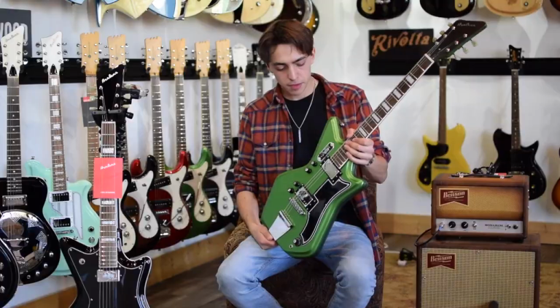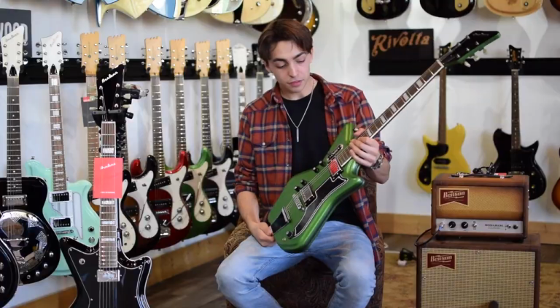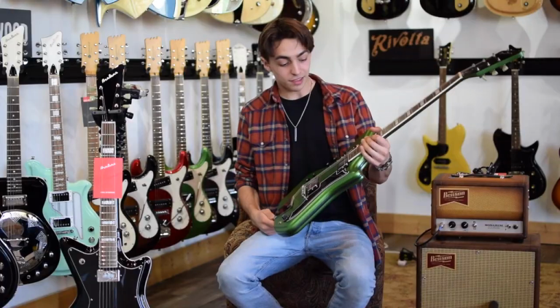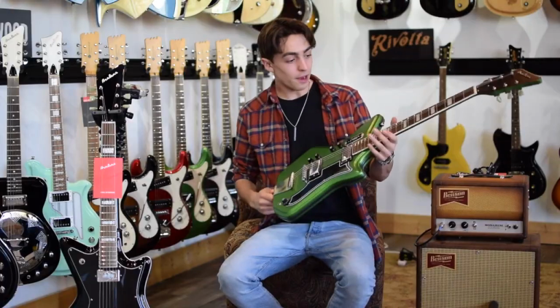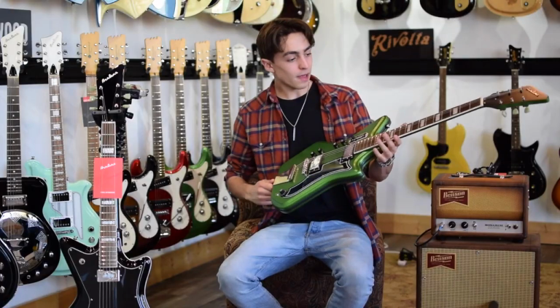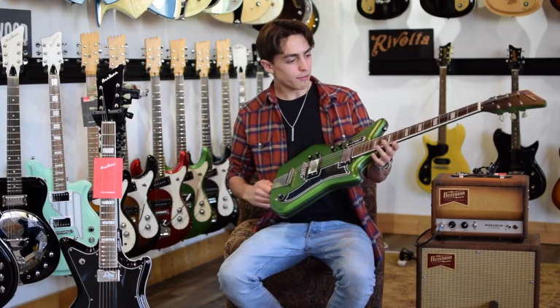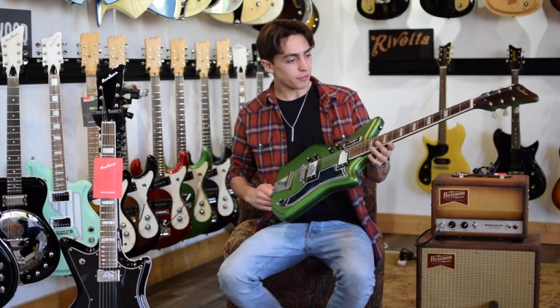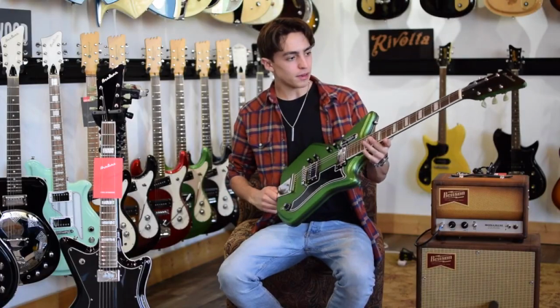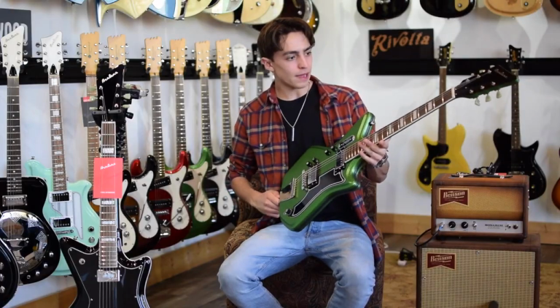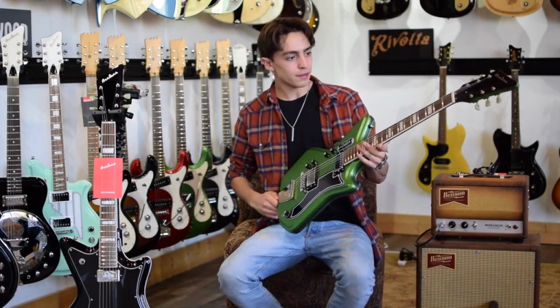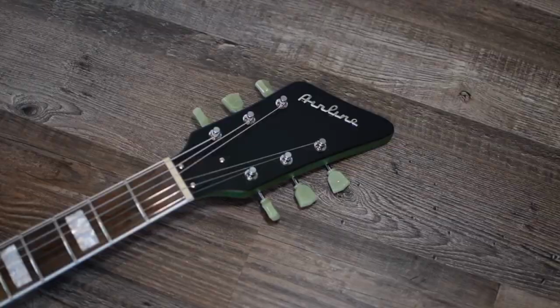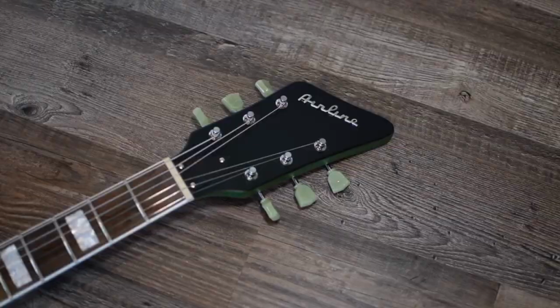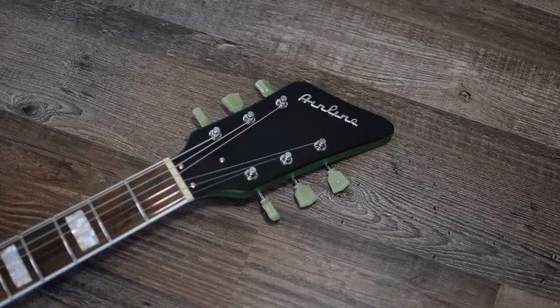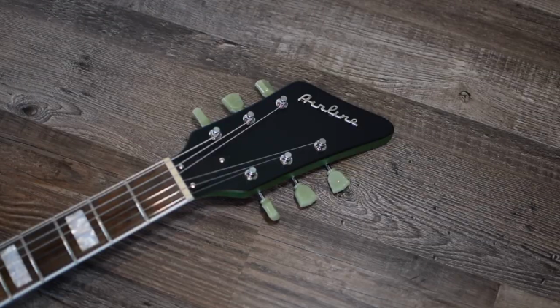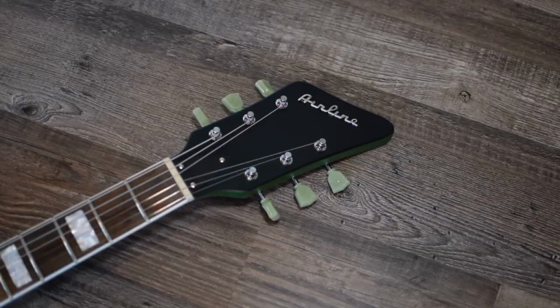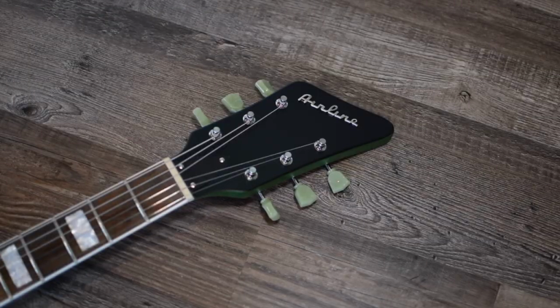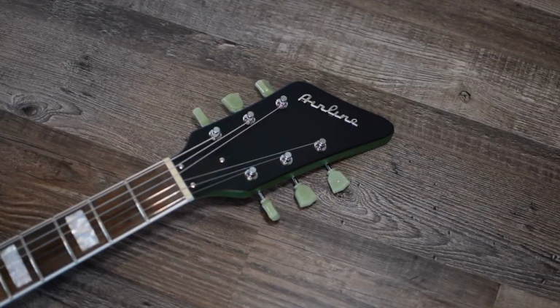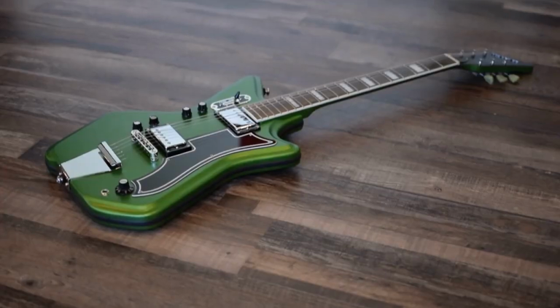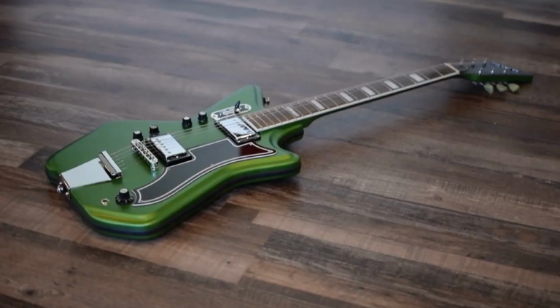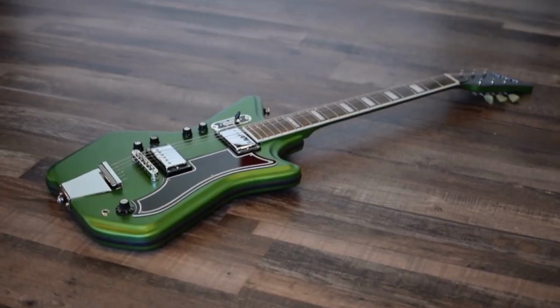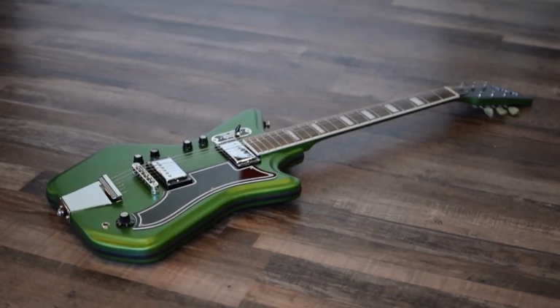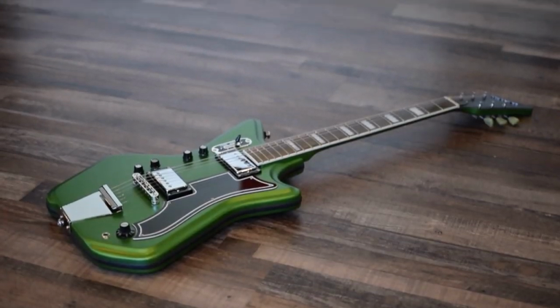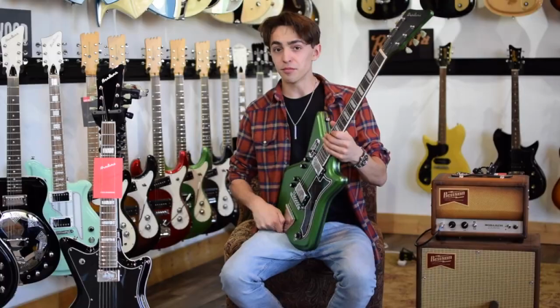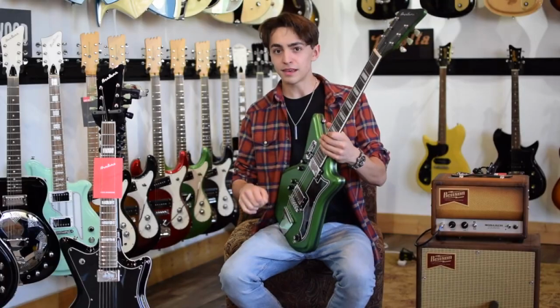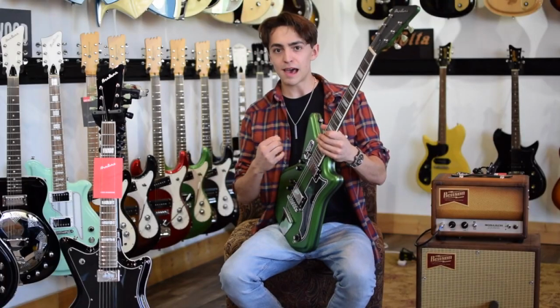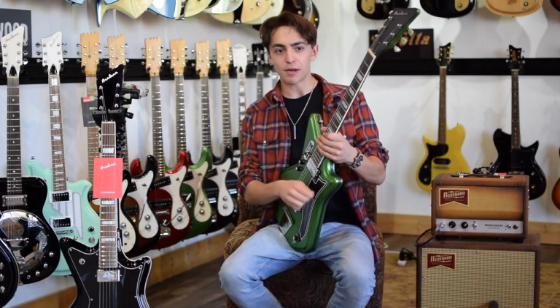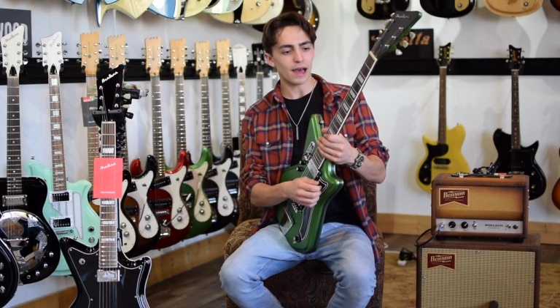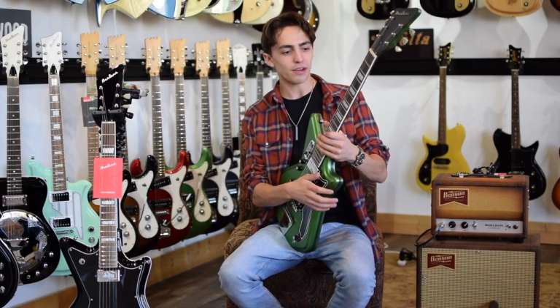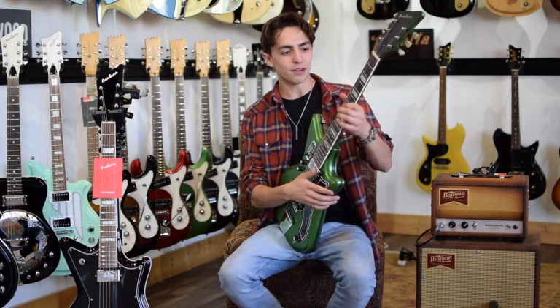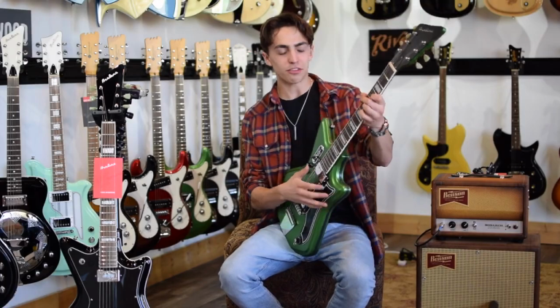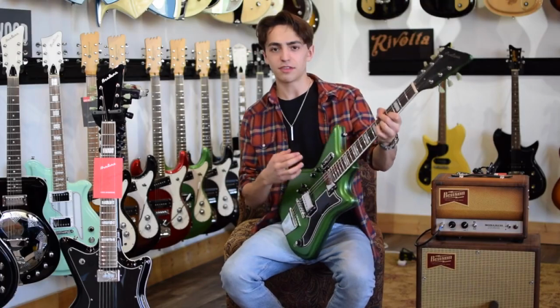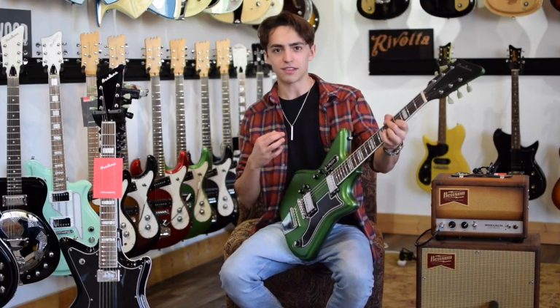So that's the Airline 59 2P in green satin. That's it for me — Gavin McLeod here in Nashville, Tennessee.